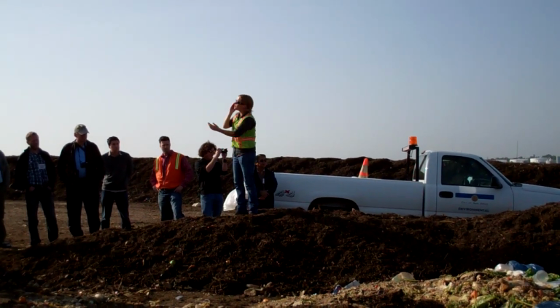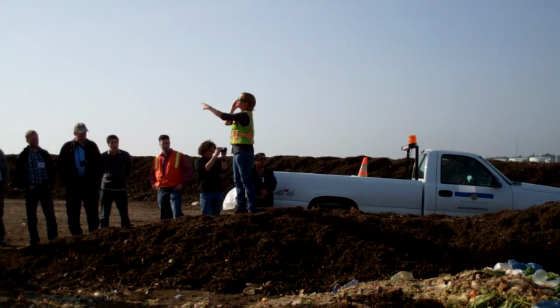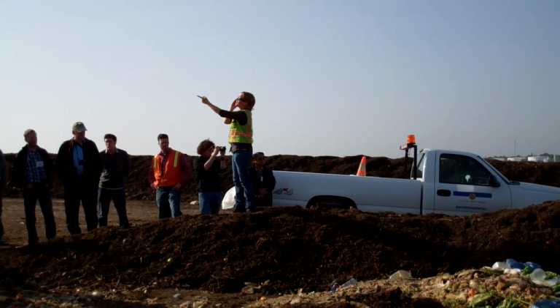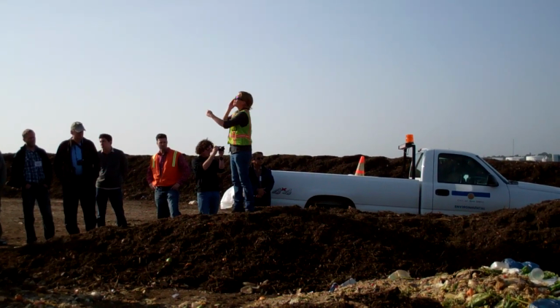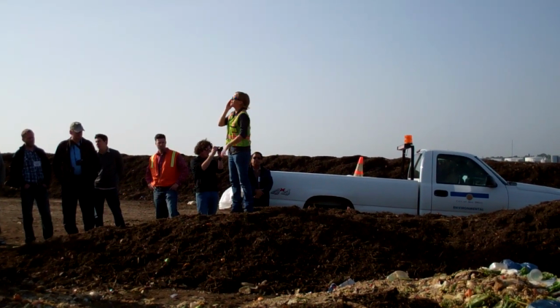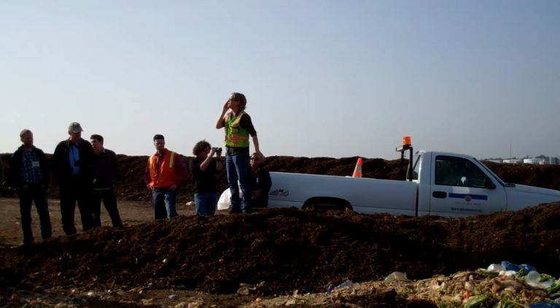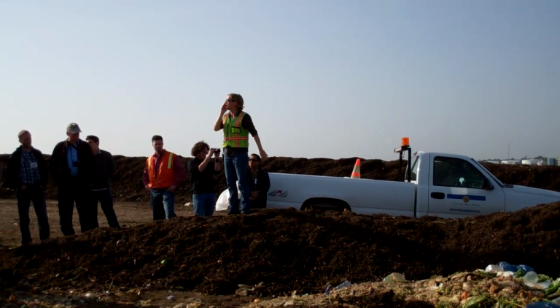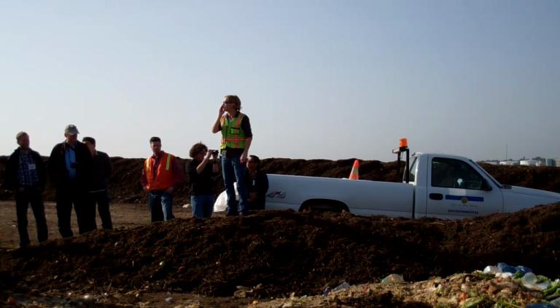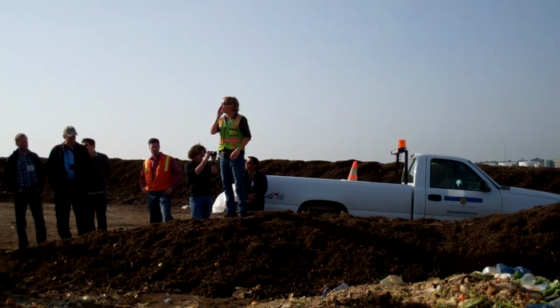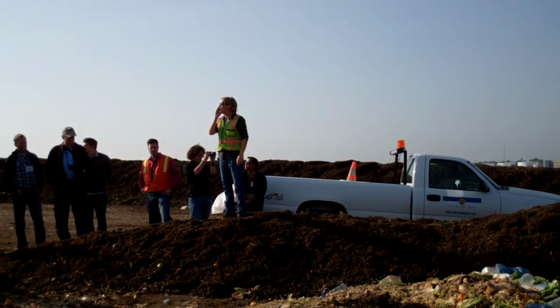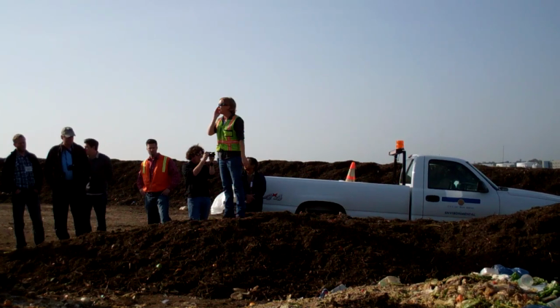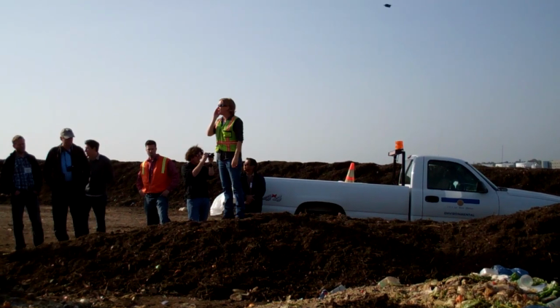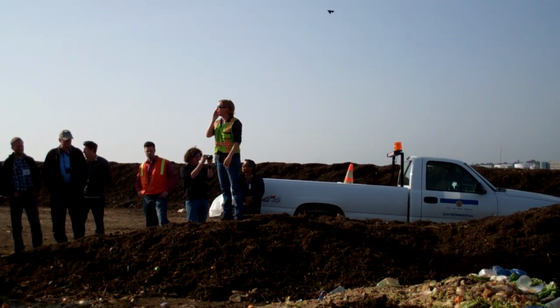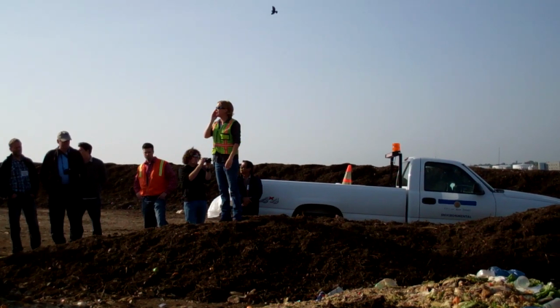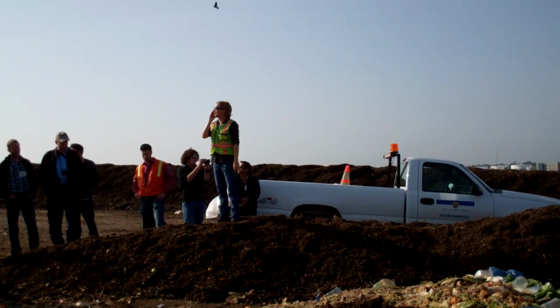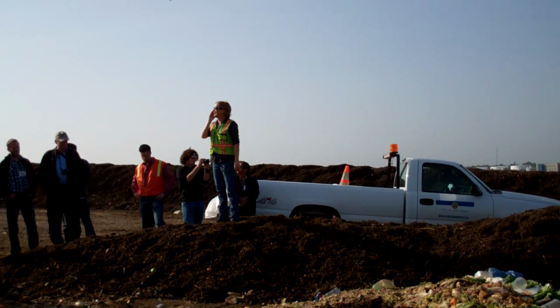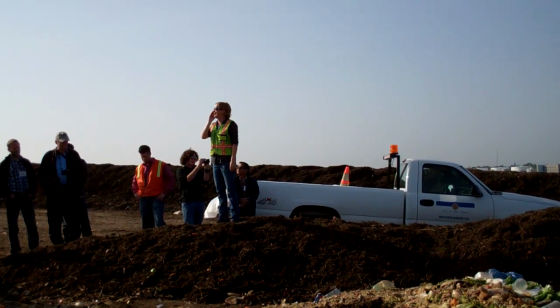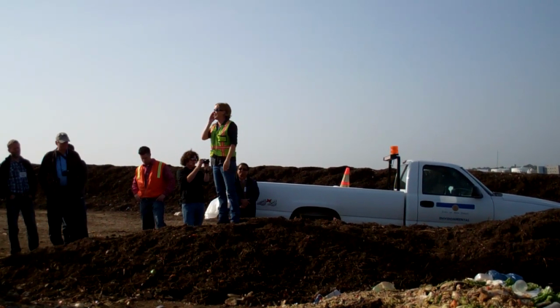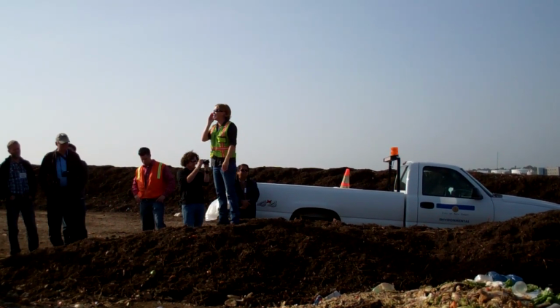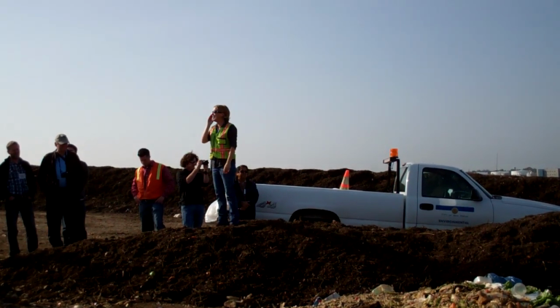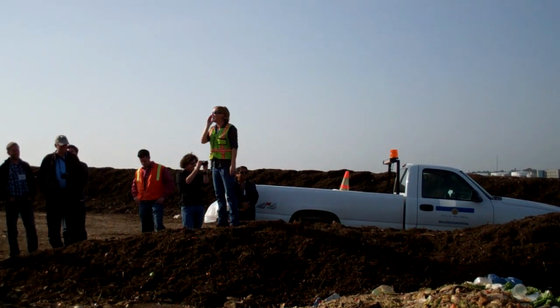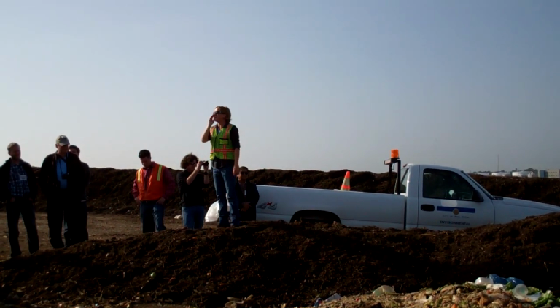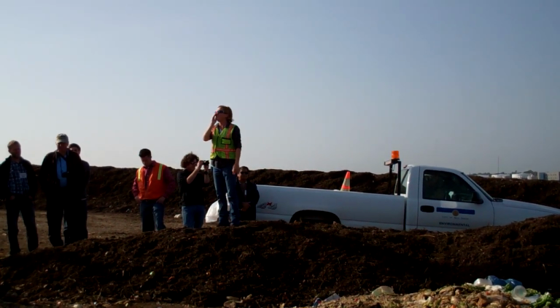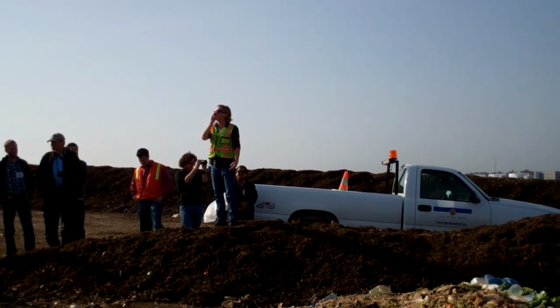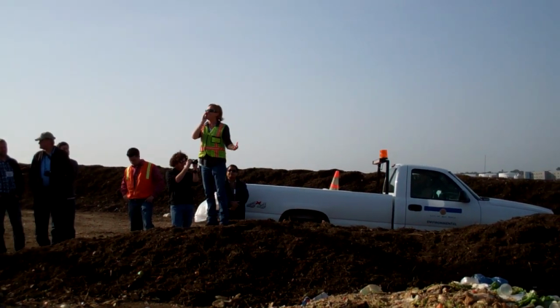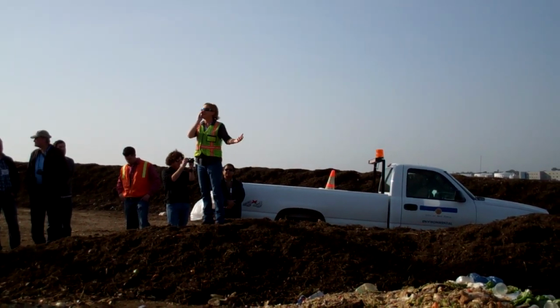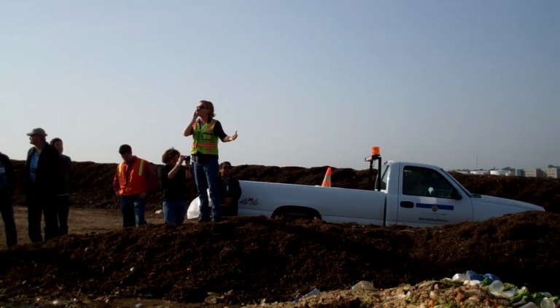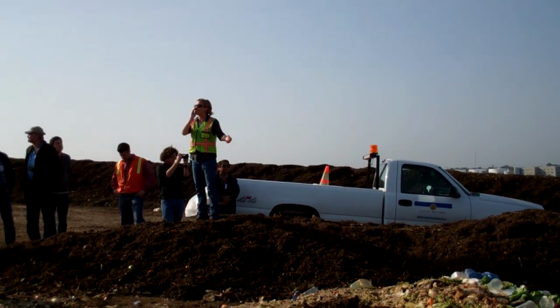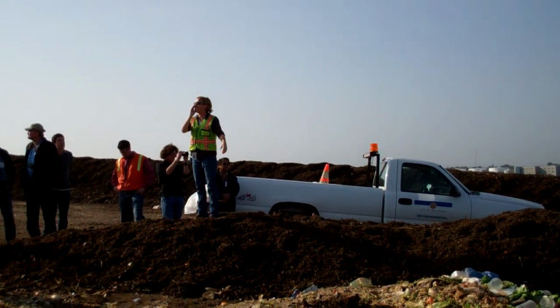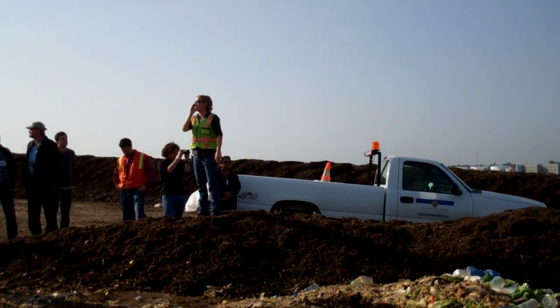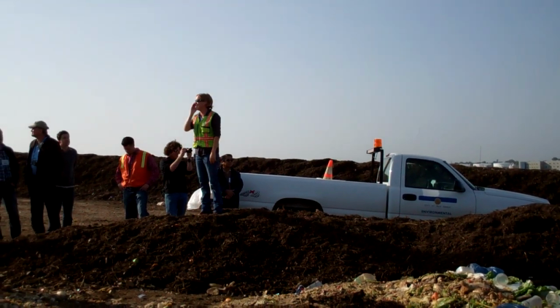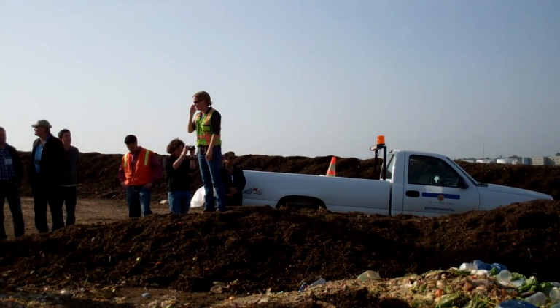UCSD labels our containers, so it's really easy to identify their loads.